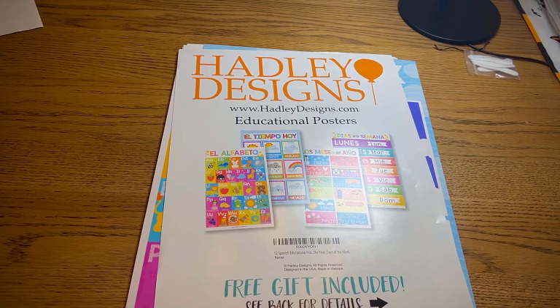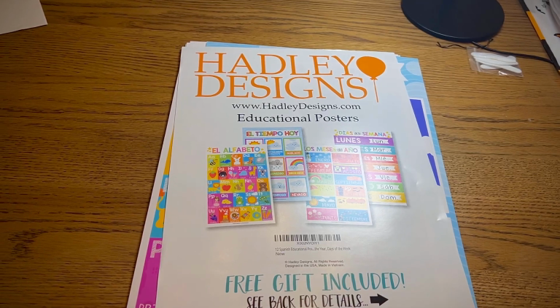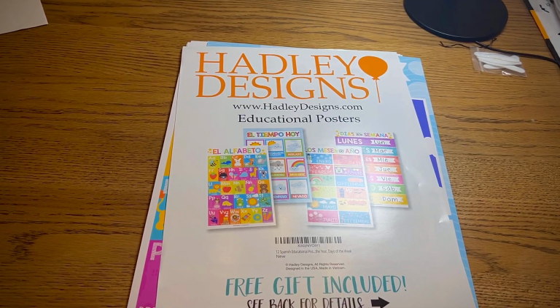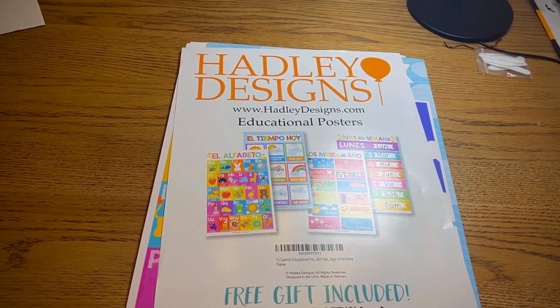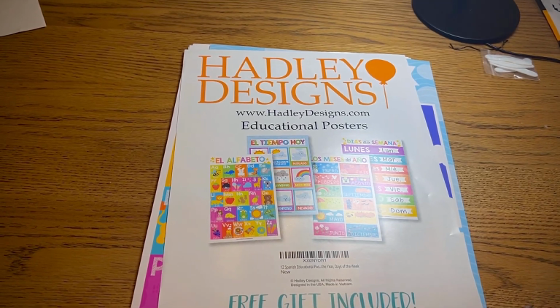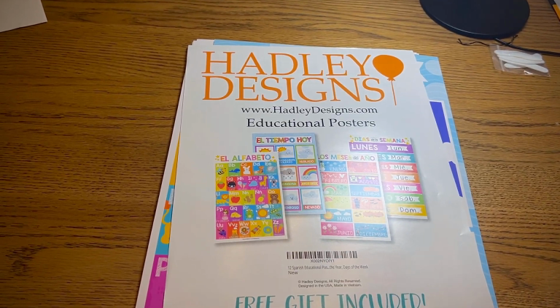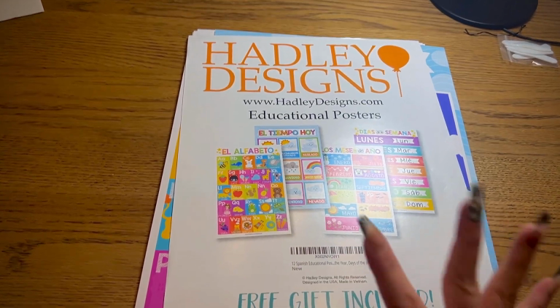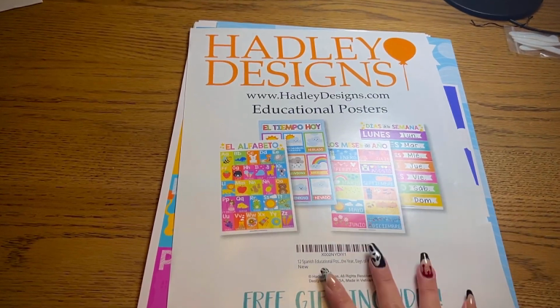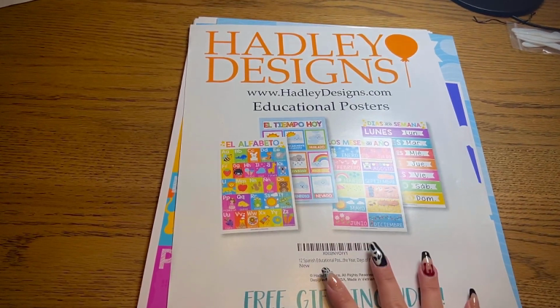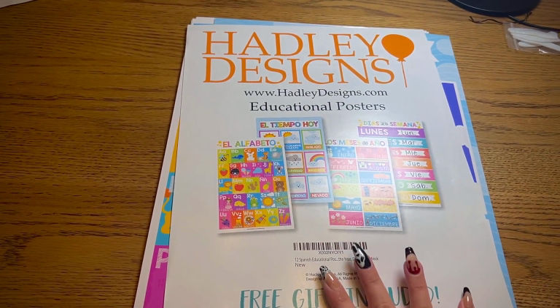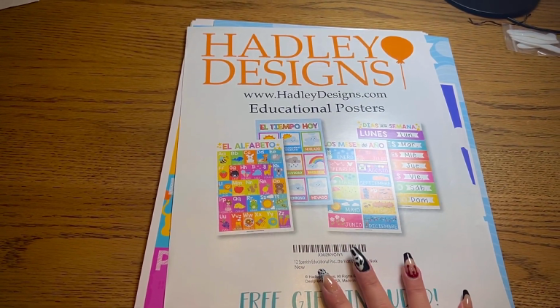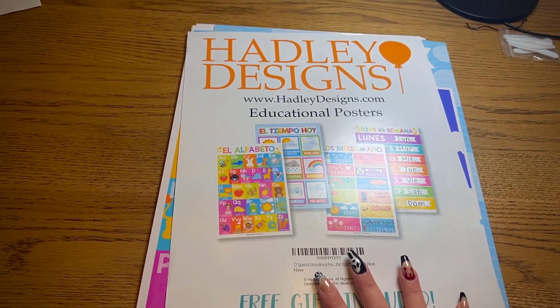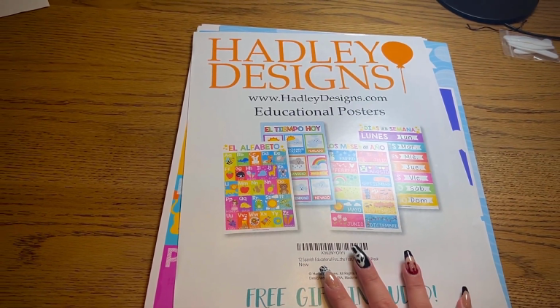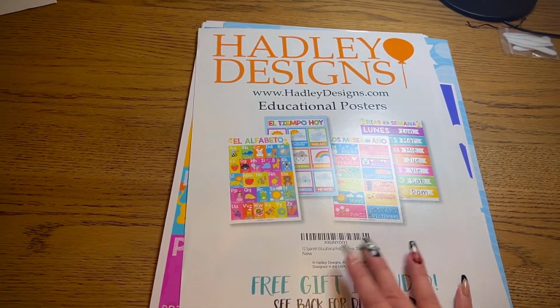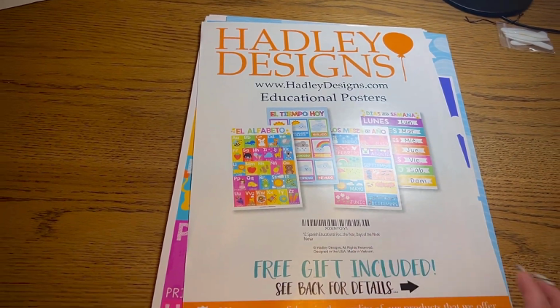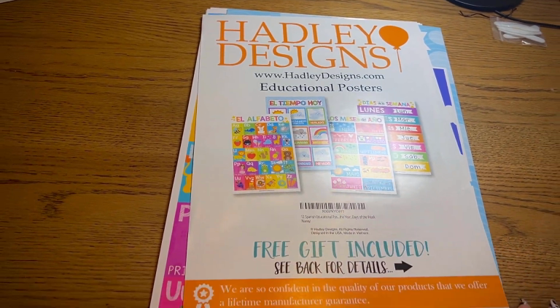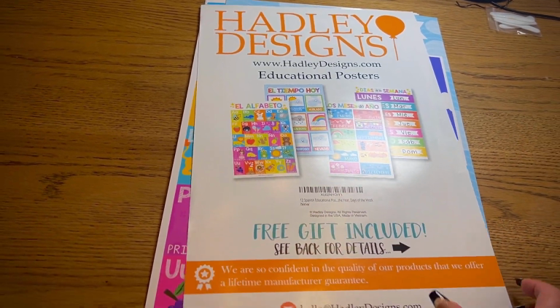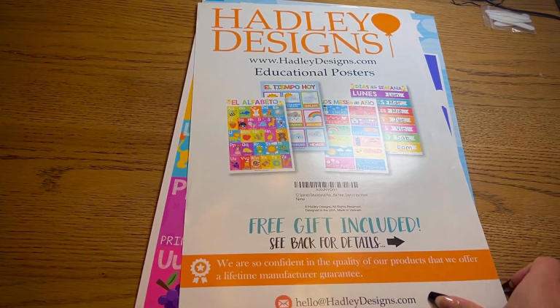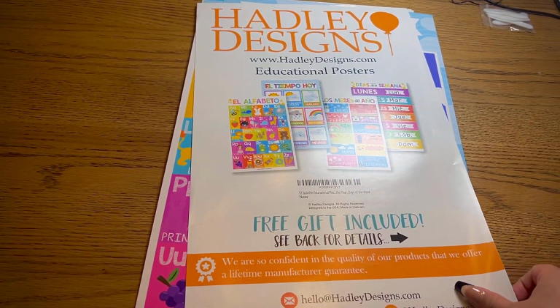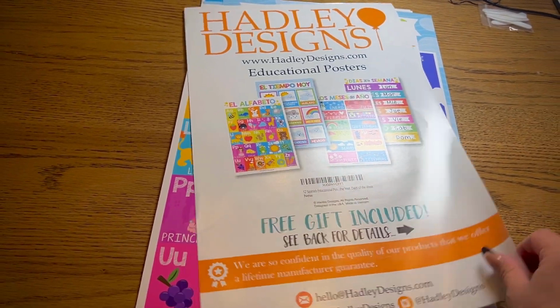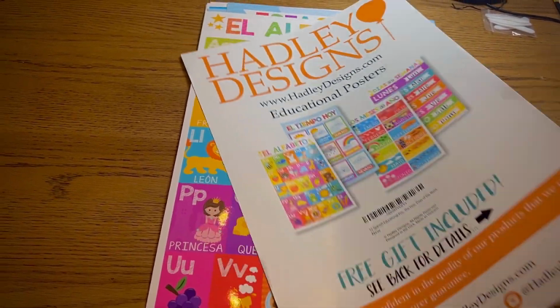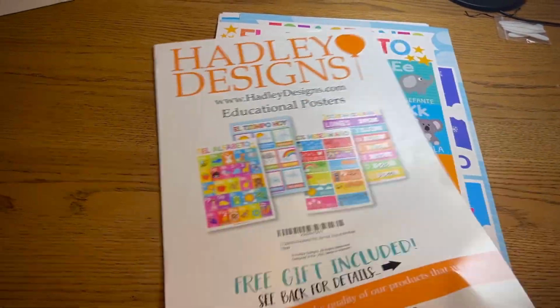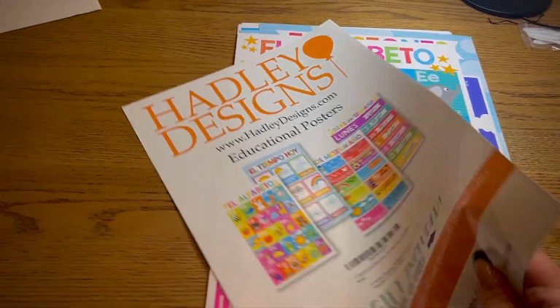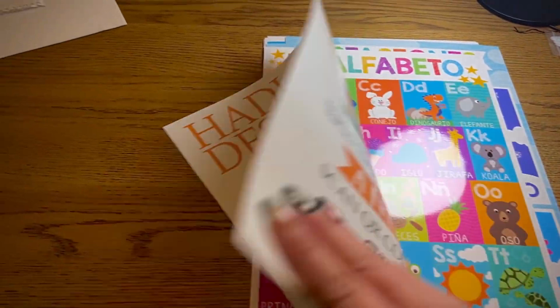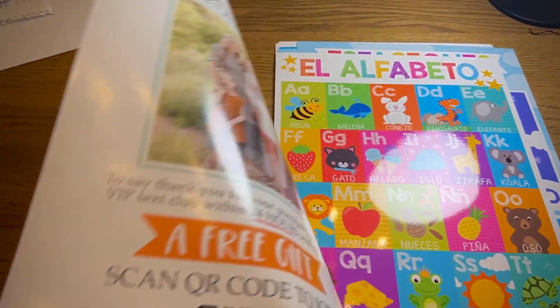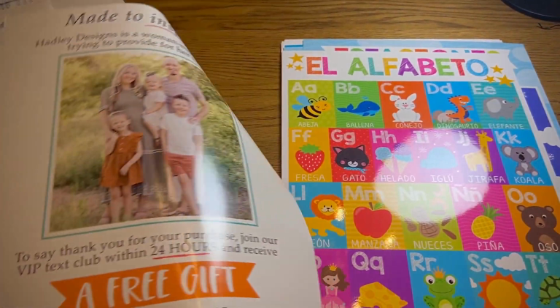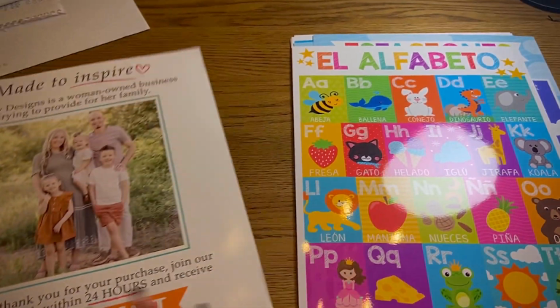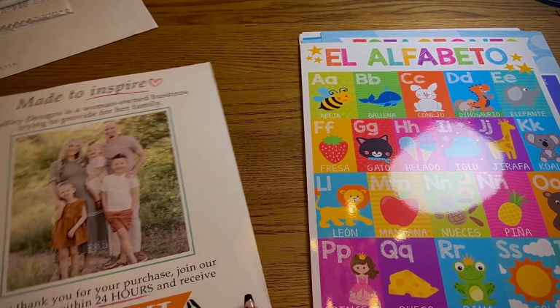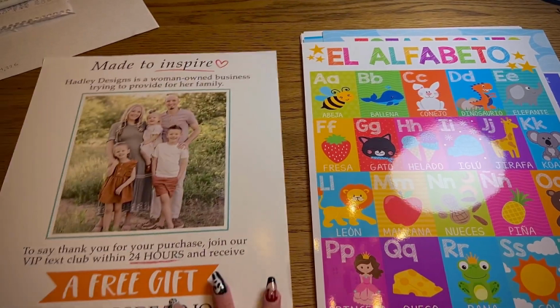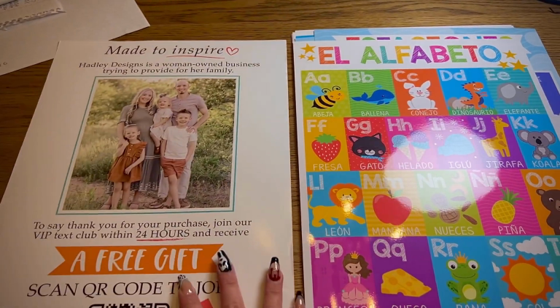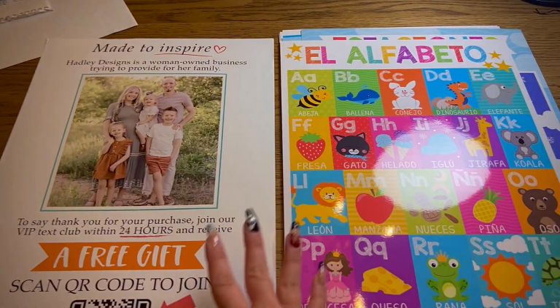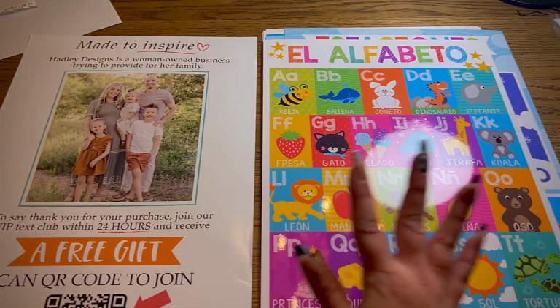Hello guys, so today we have some posters by Hadley's Design. I was gifted these by the company and I'm super excited to share these with you guys.